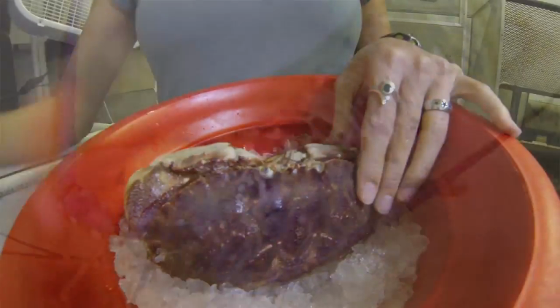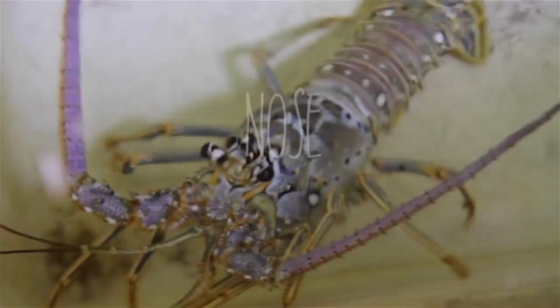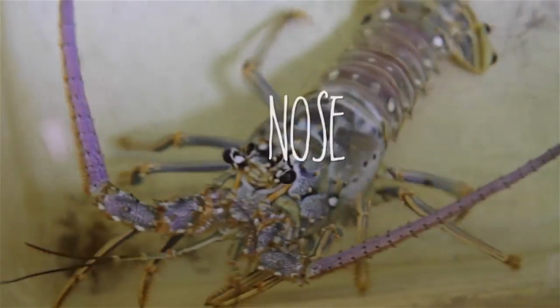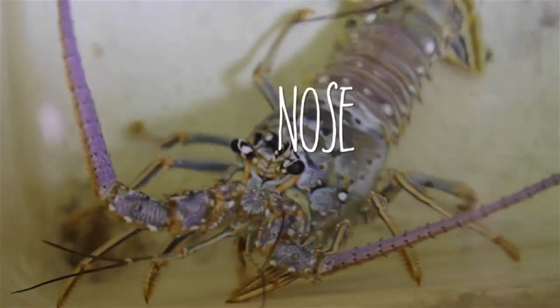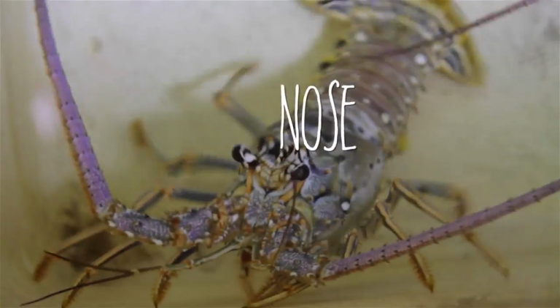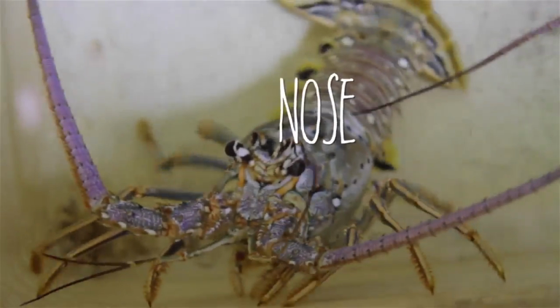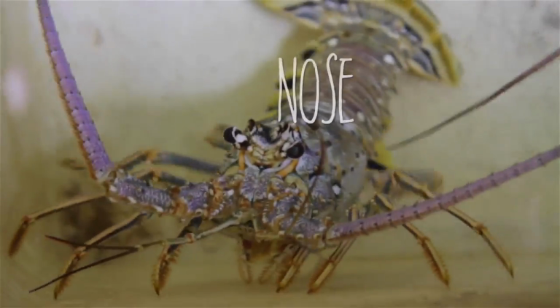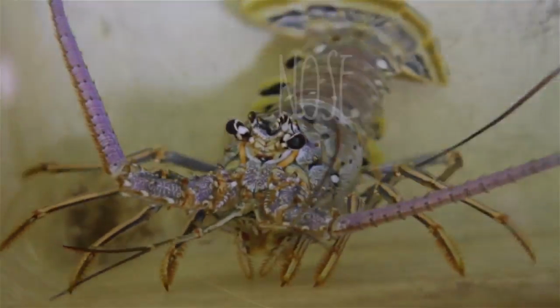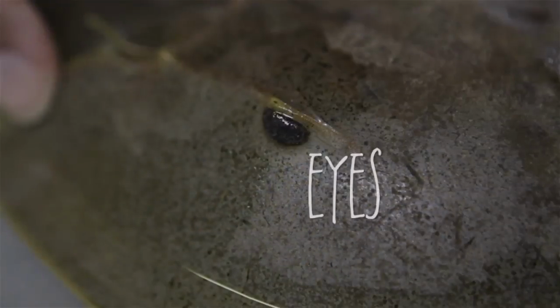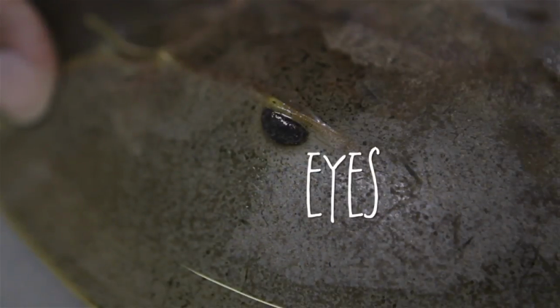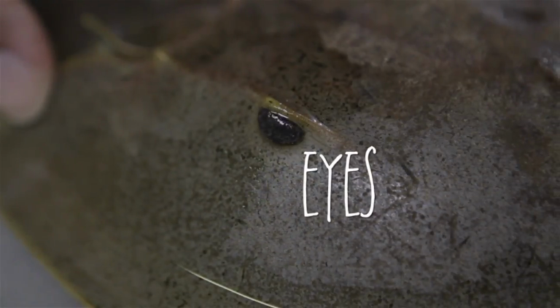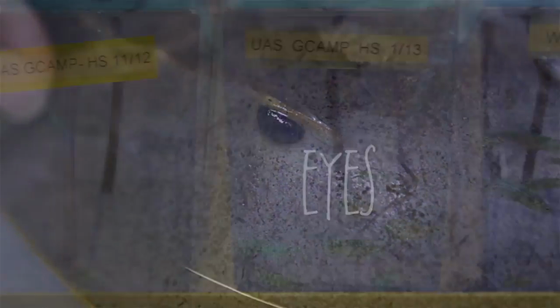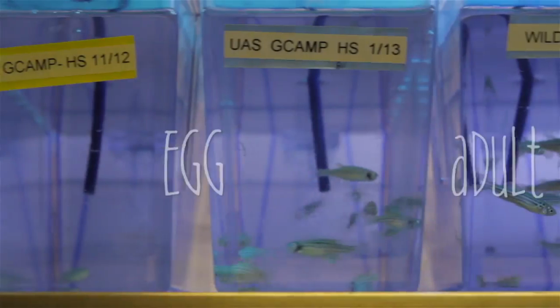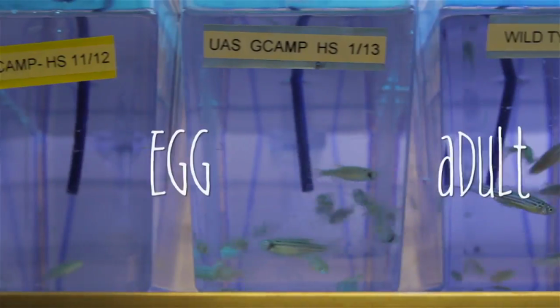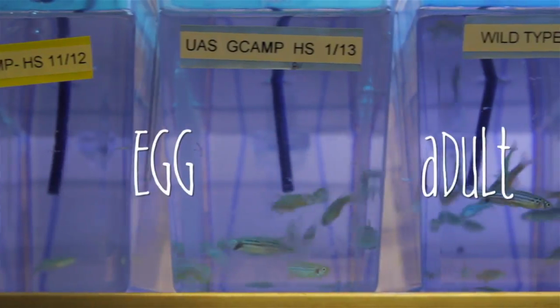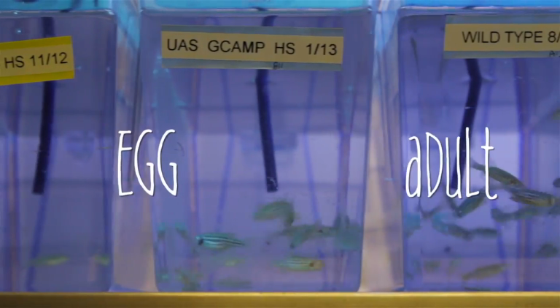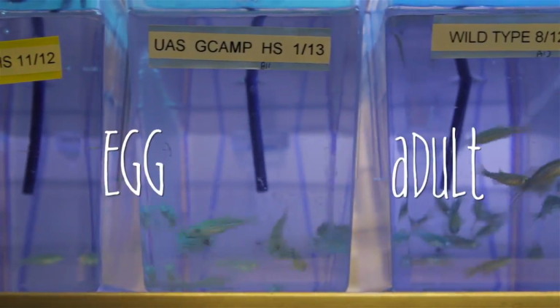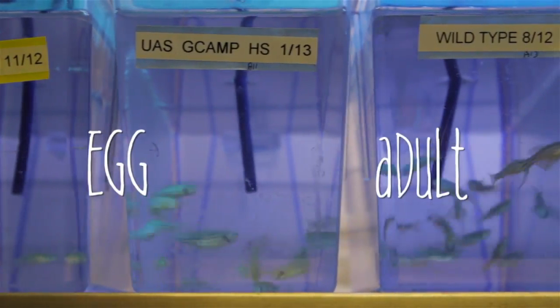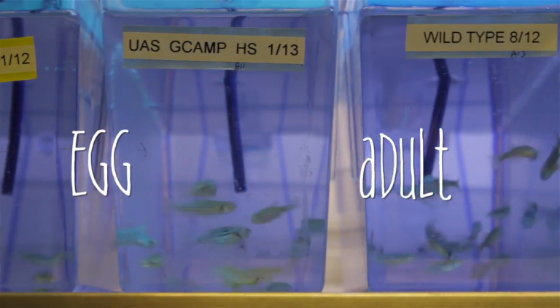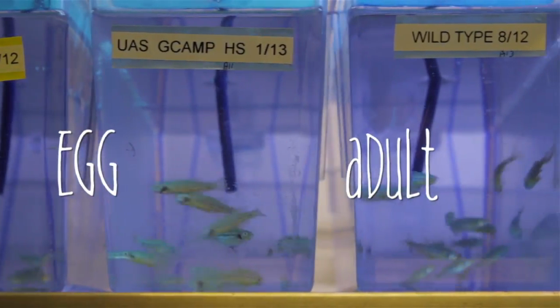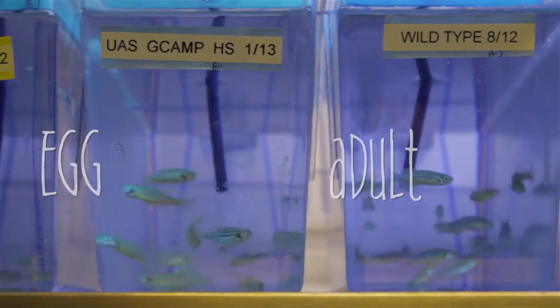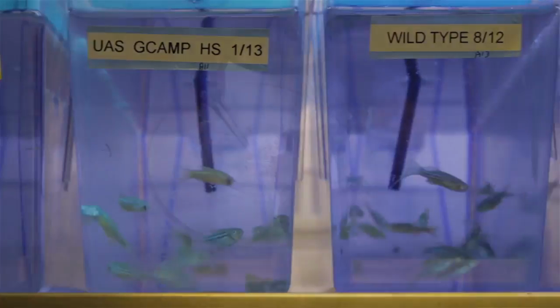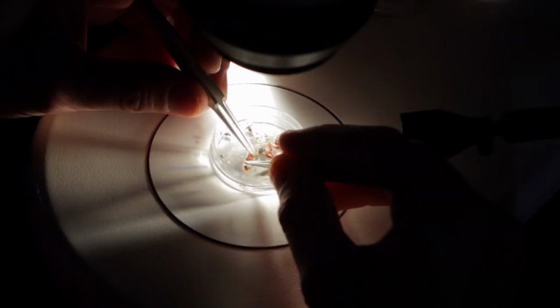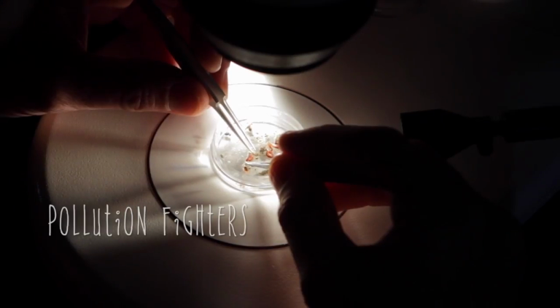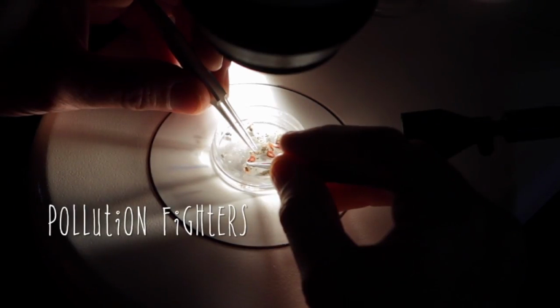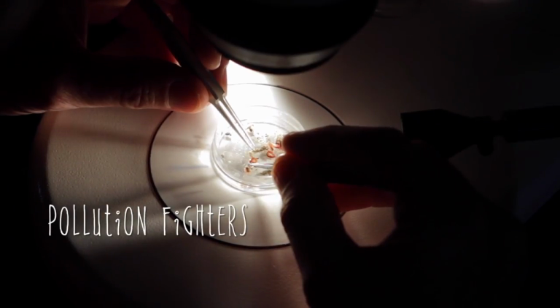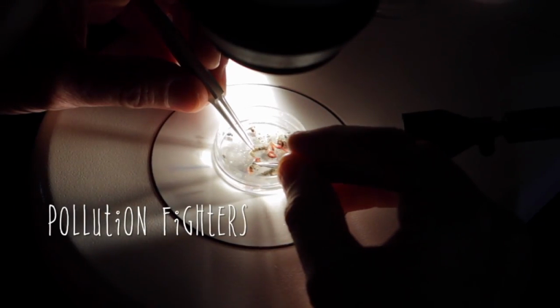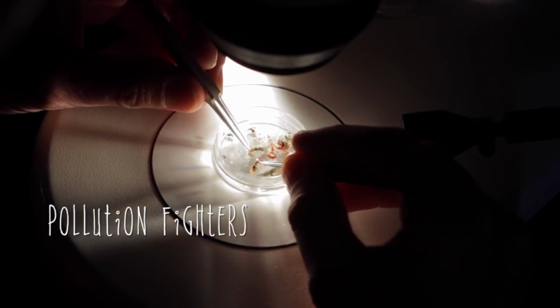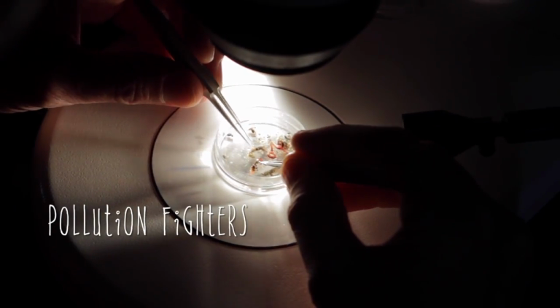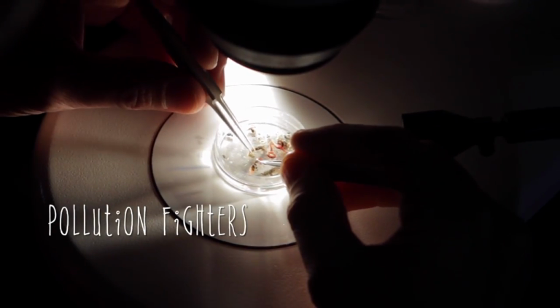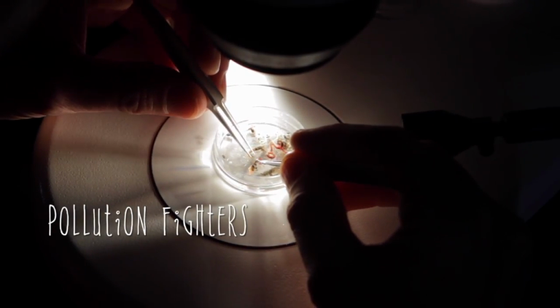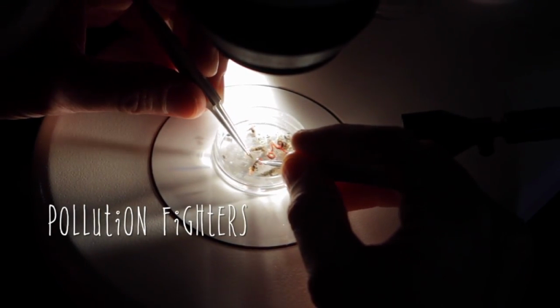Some marine animals have great features that are easier for us to study than on humans — say, simple noses or large eyes, quick development from egg to adult, or even natural resistance to pollution.